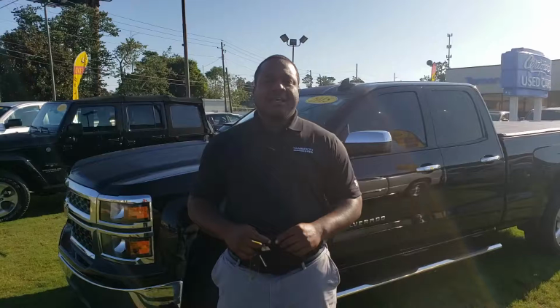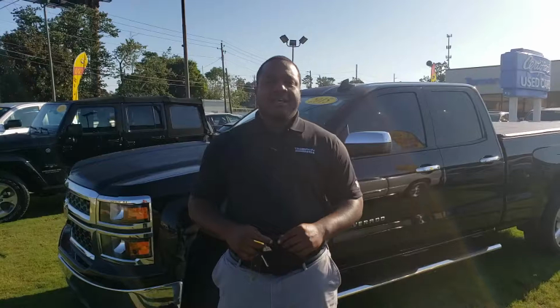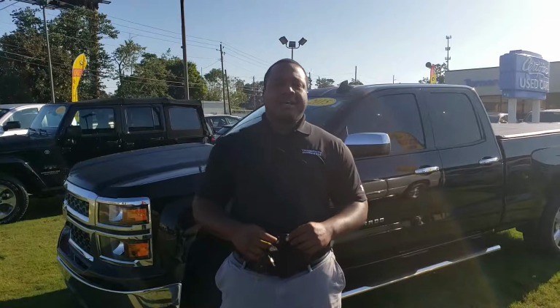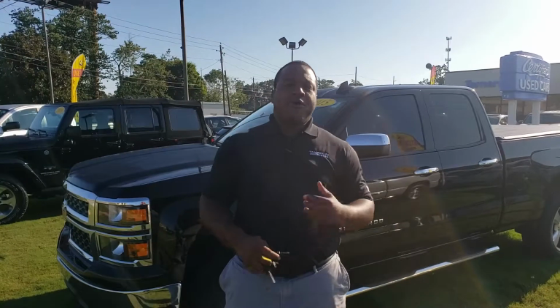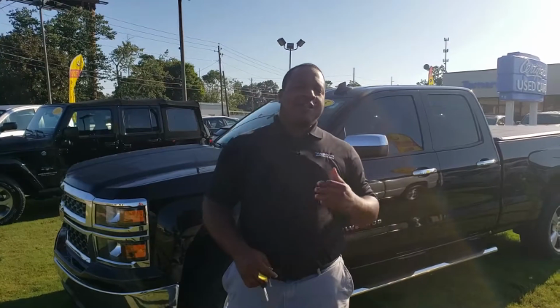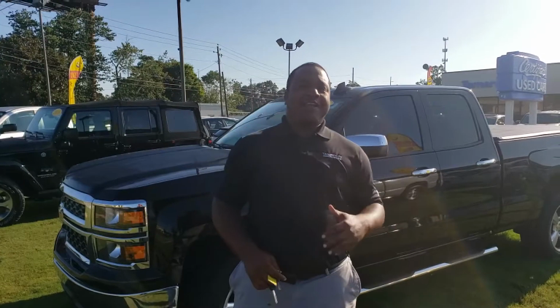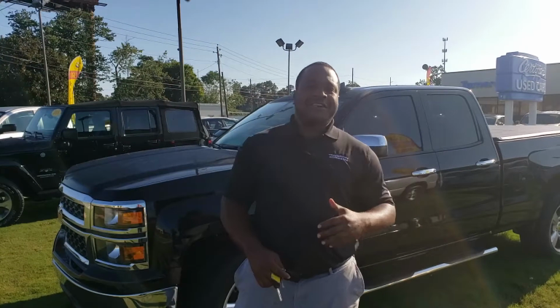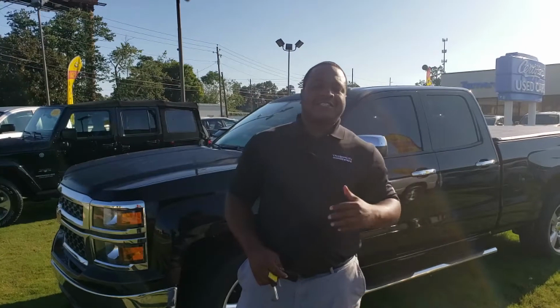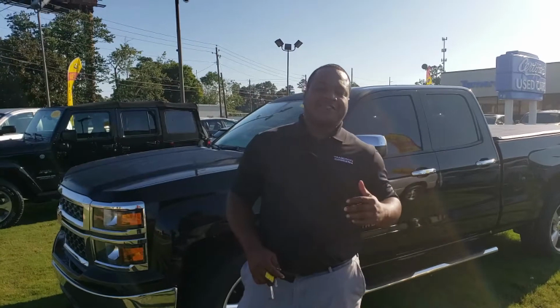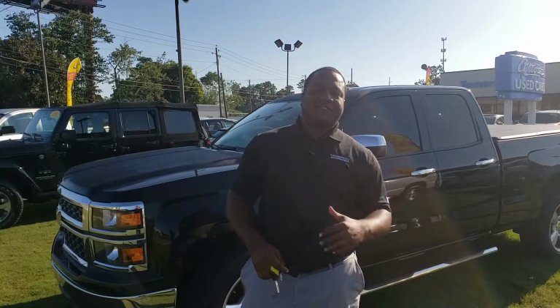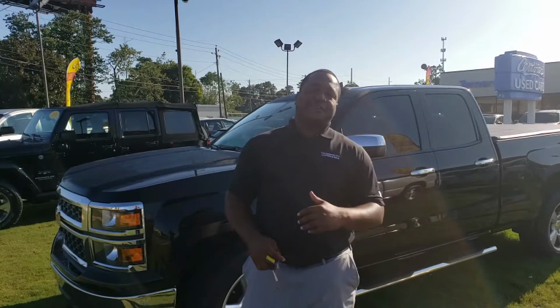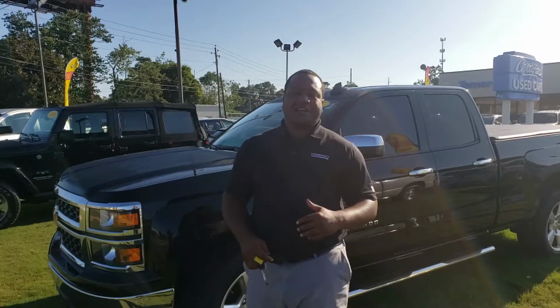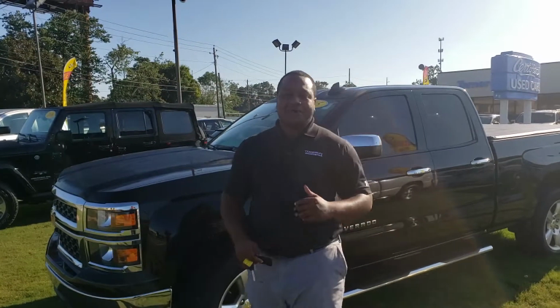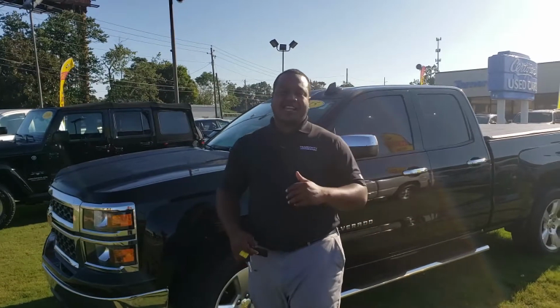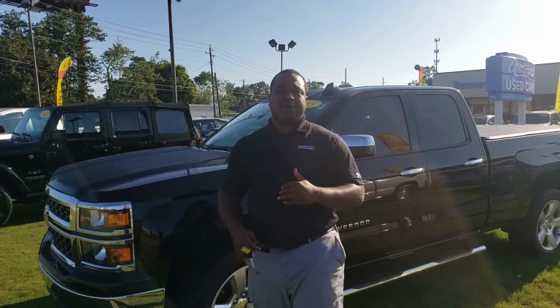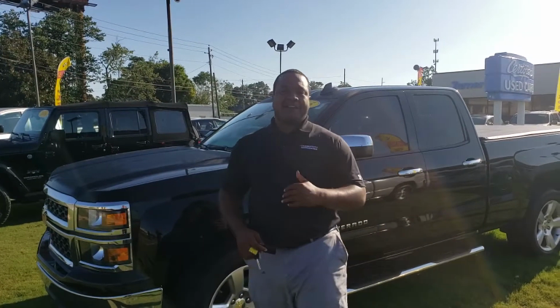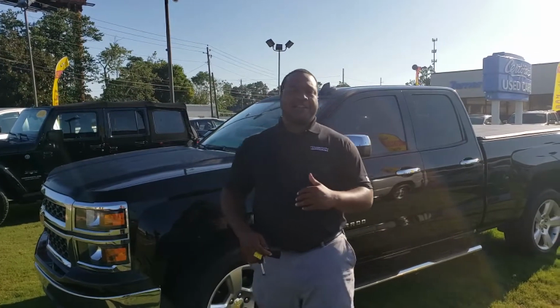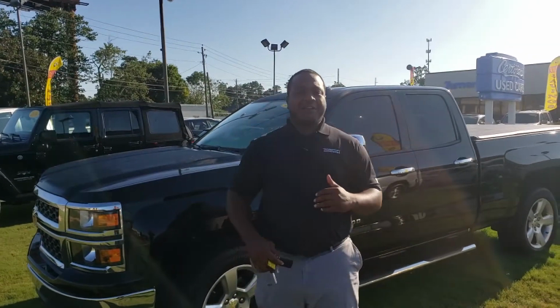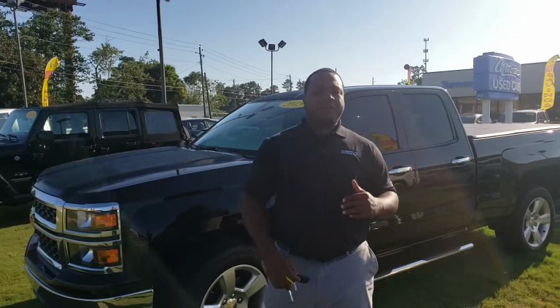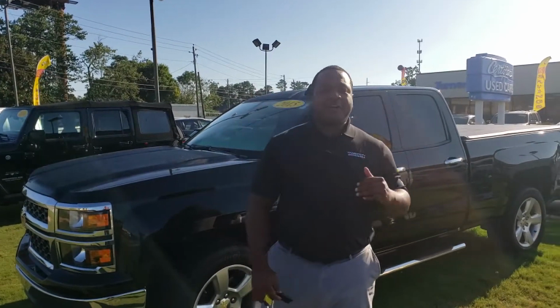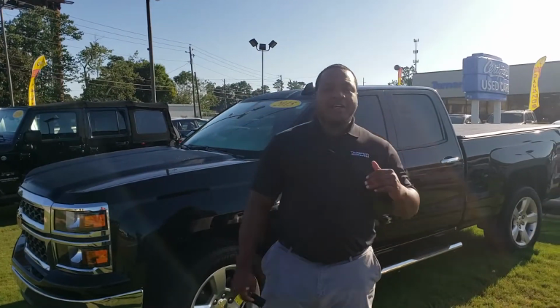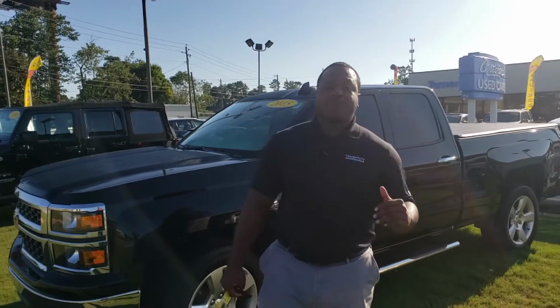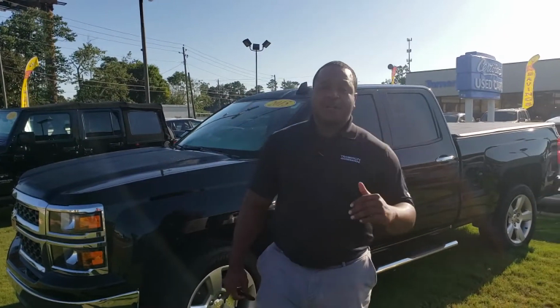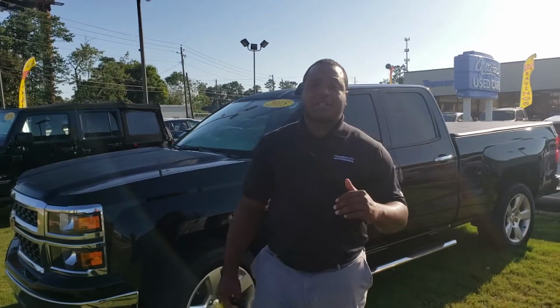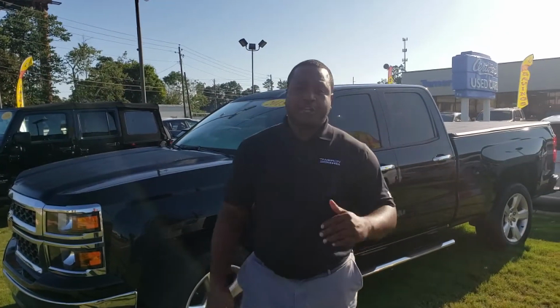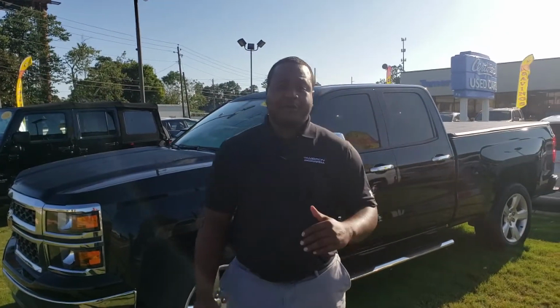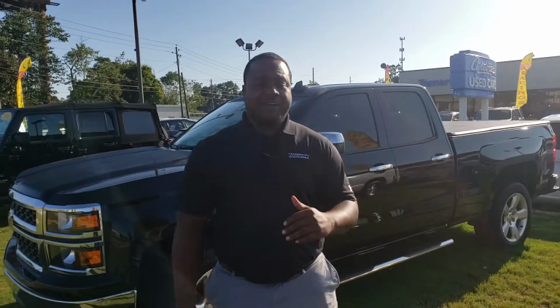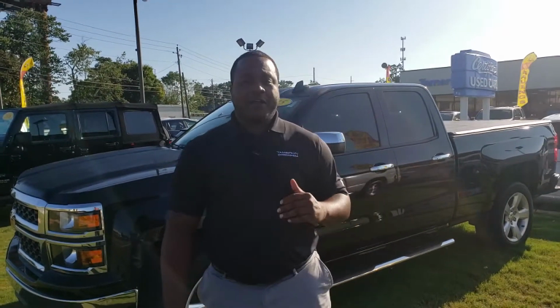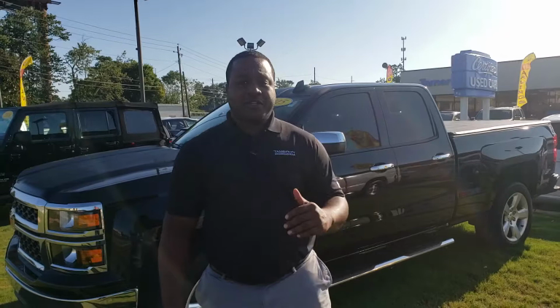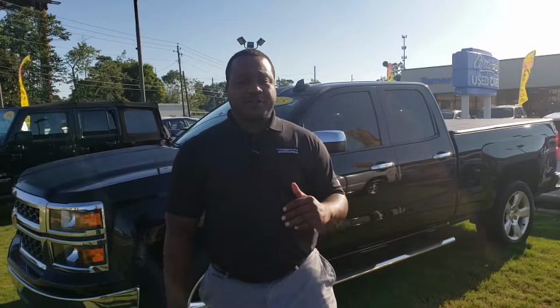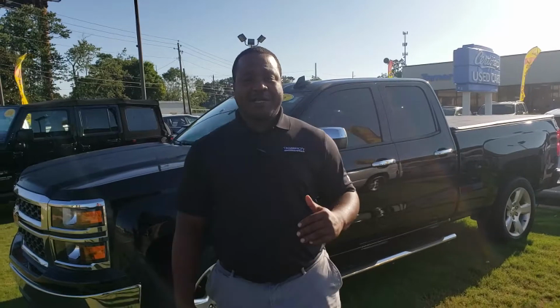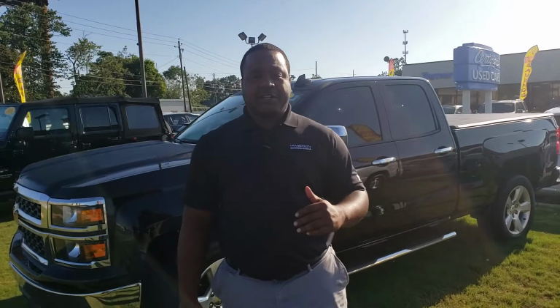Good morning, Aaron. This is Phil Nelson with Tameron Honda and Hoover. Just wanted to shoot you a quick video to introduce myself.